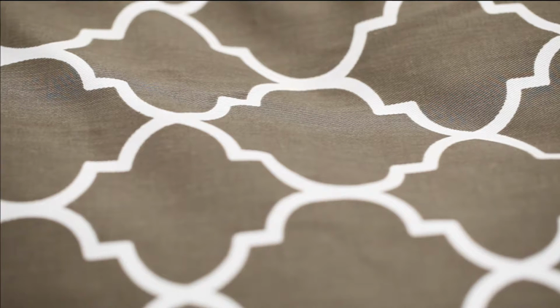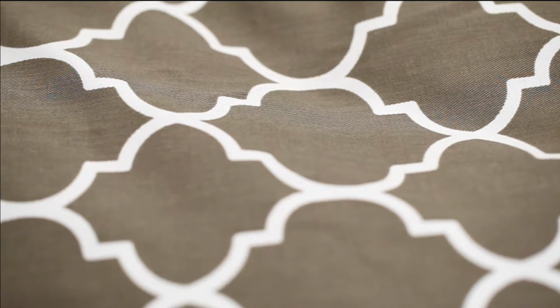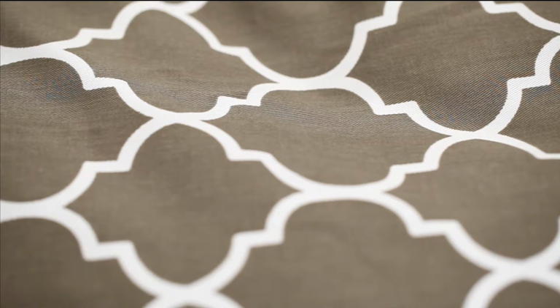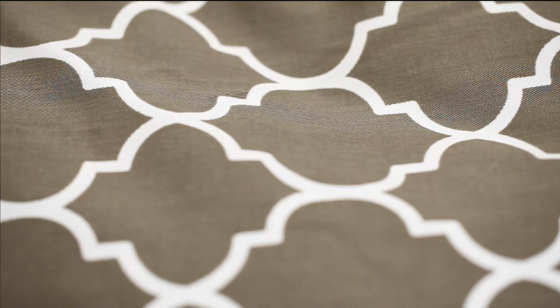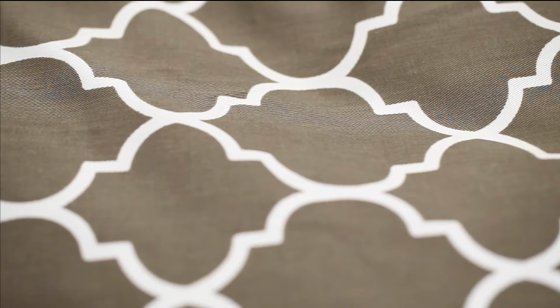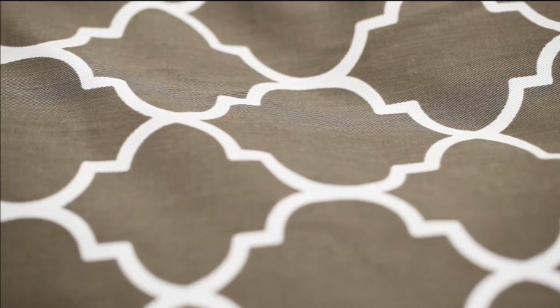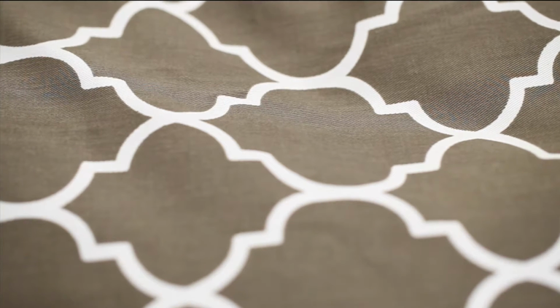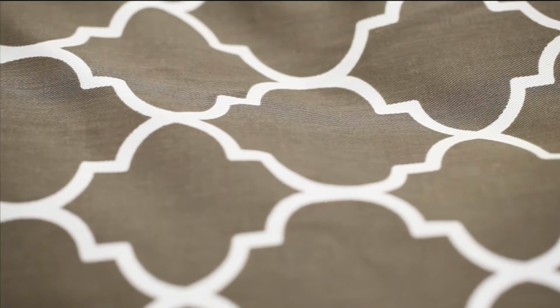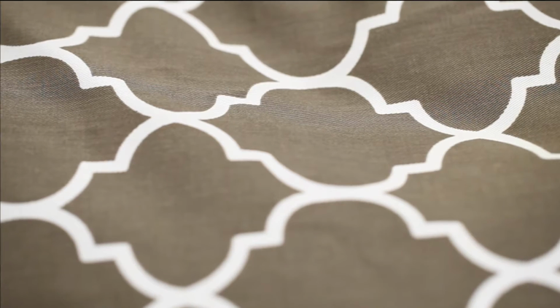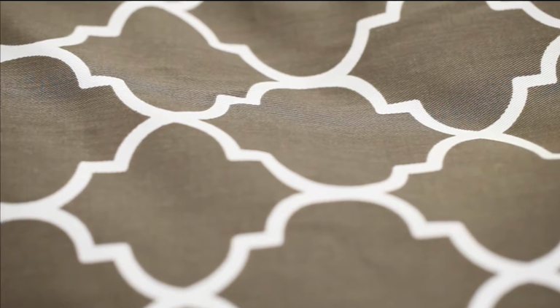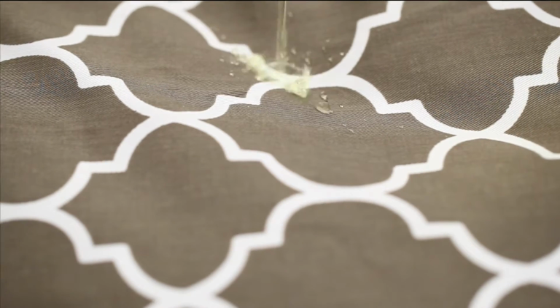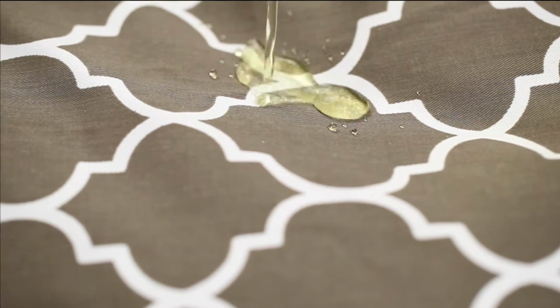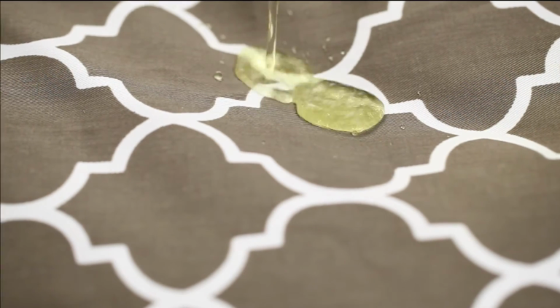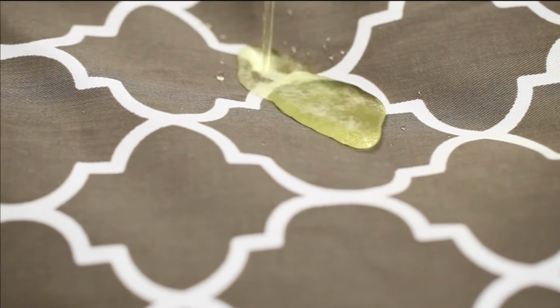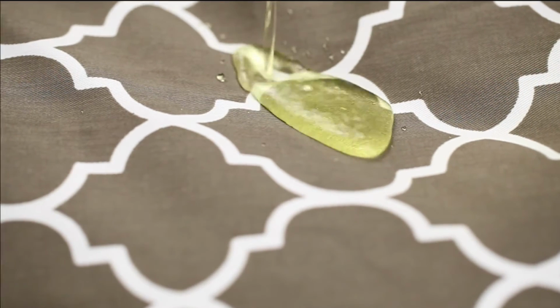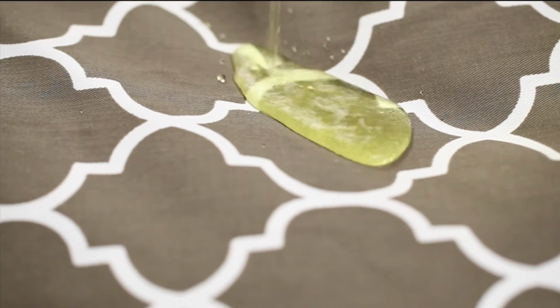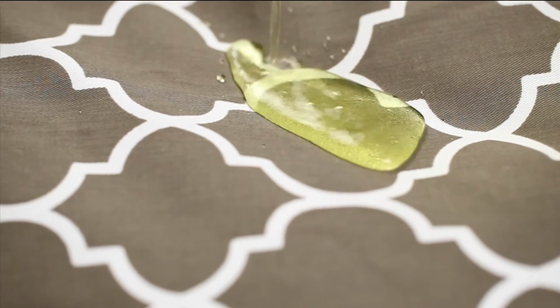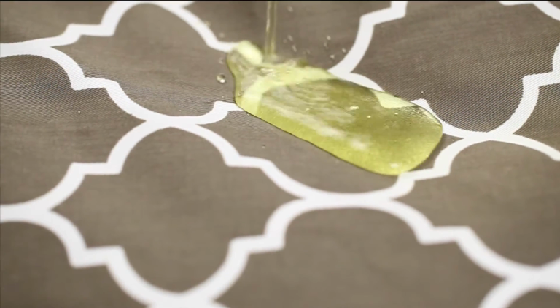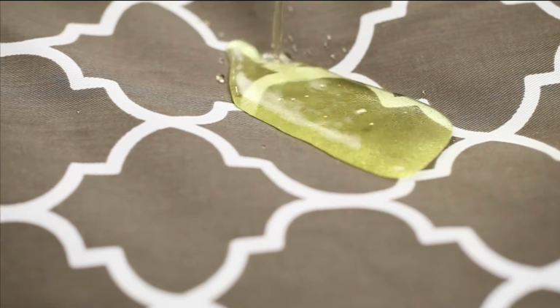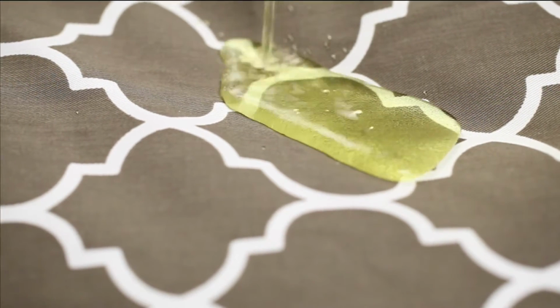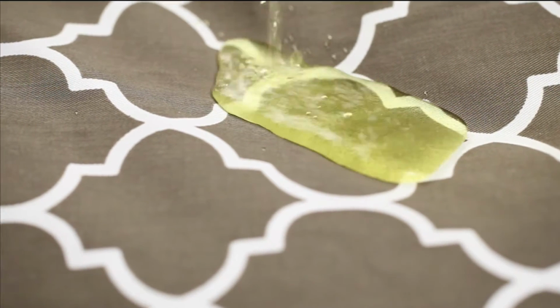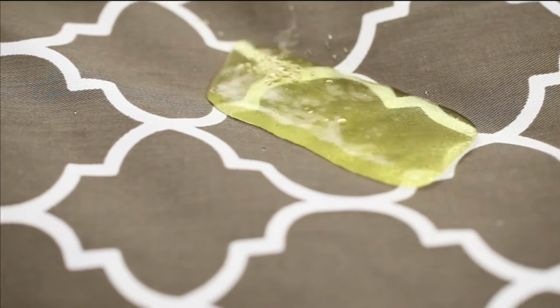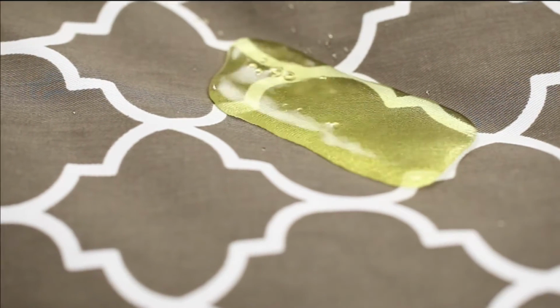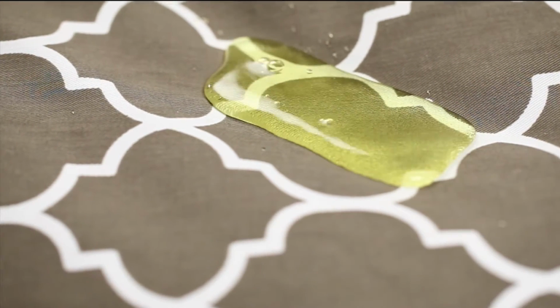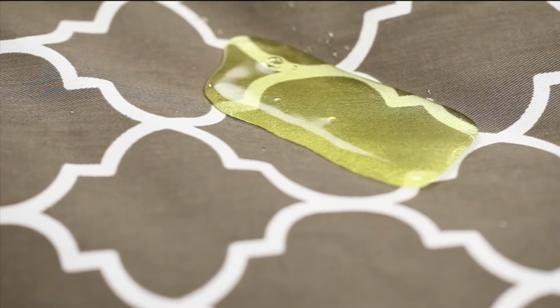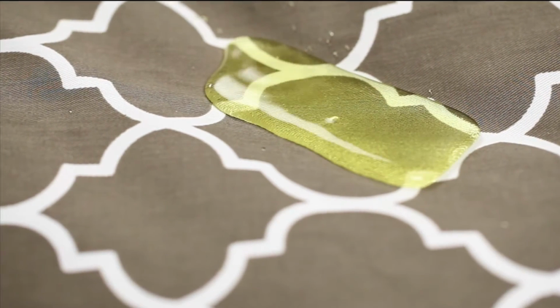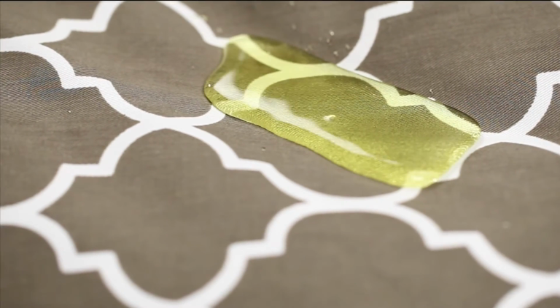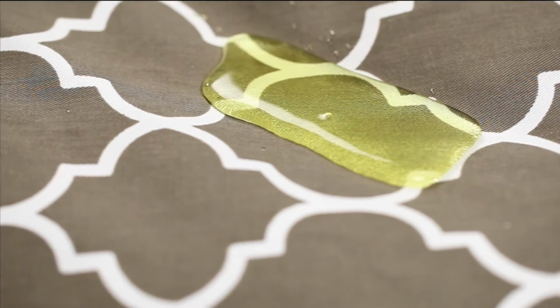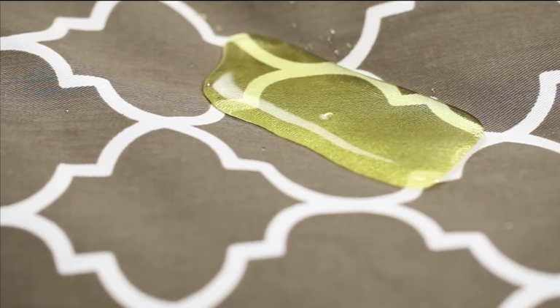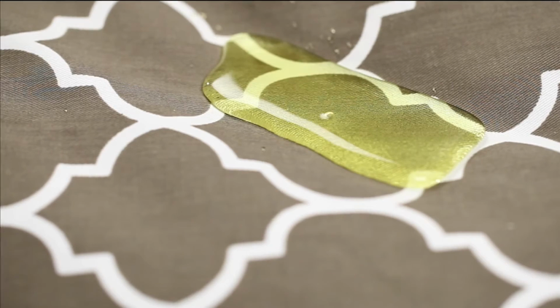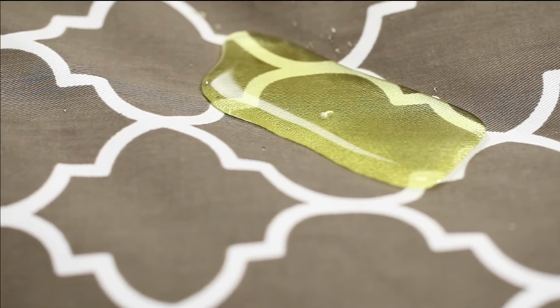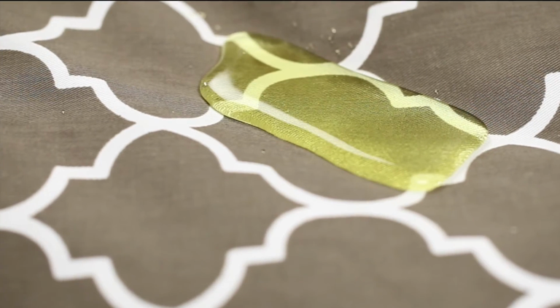Teflon Fabric Protector allows liquids to bead up and roll off, making it easier to keep your pet bed looking fresh and new.